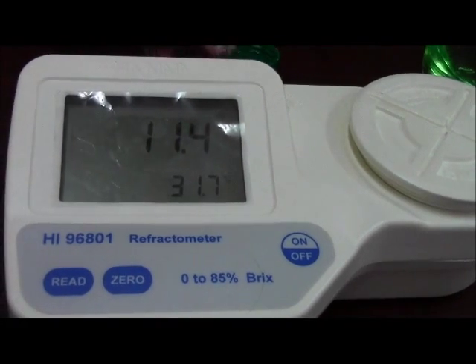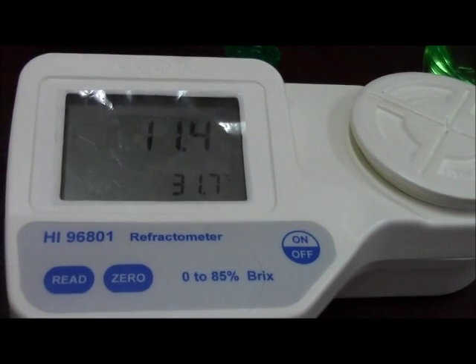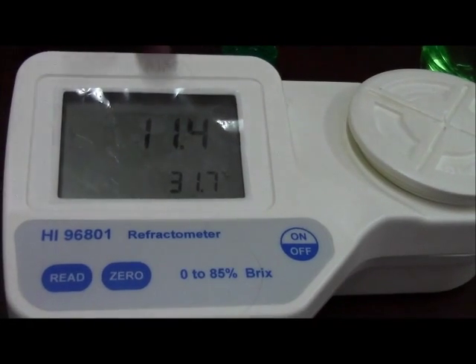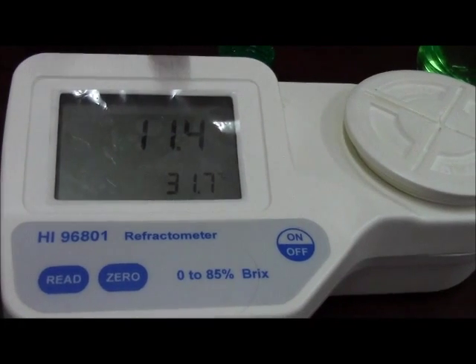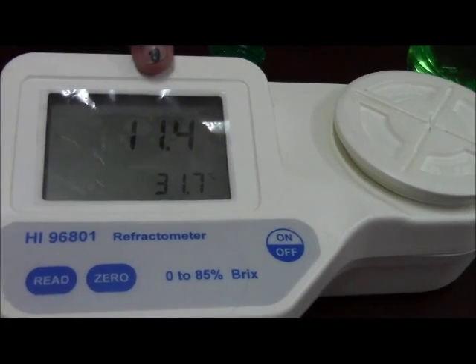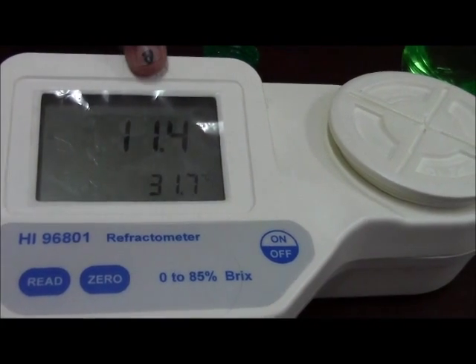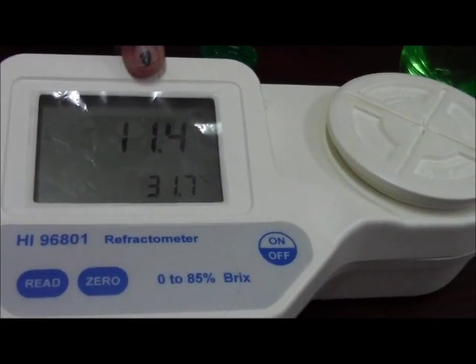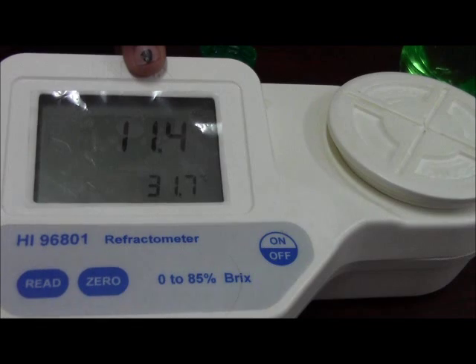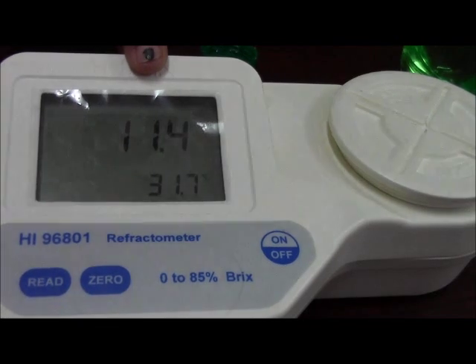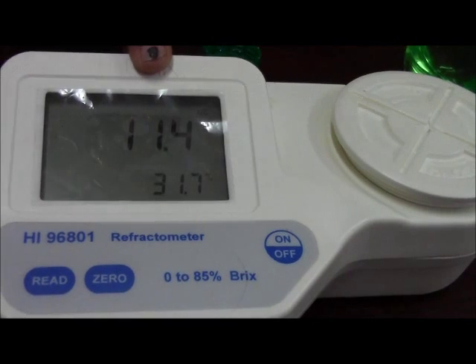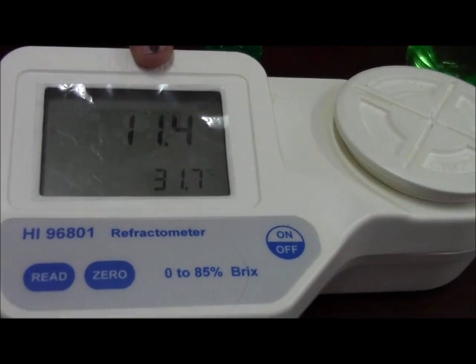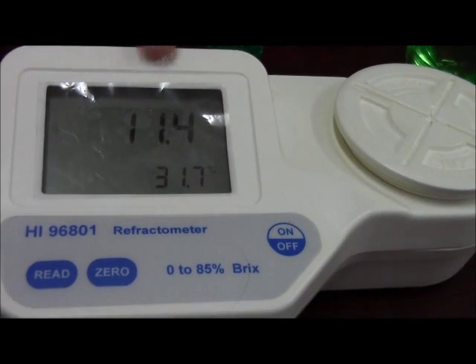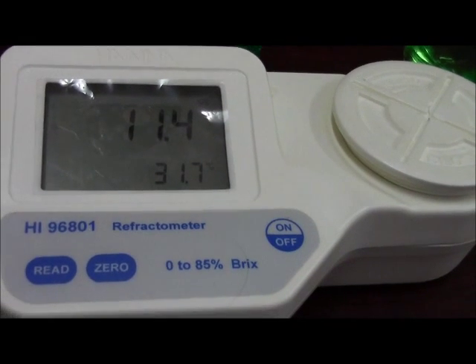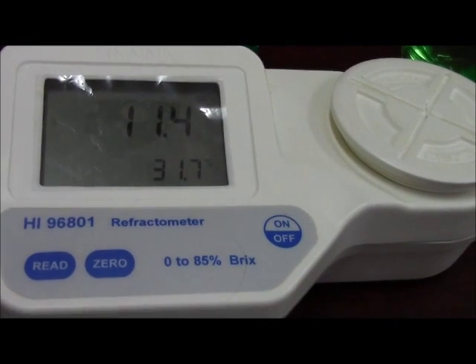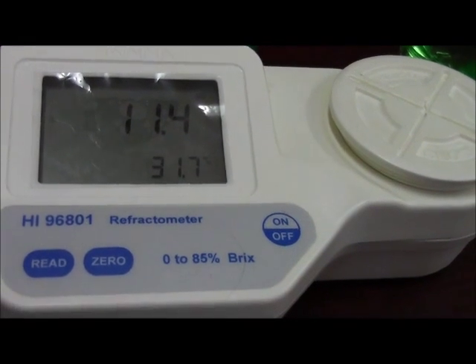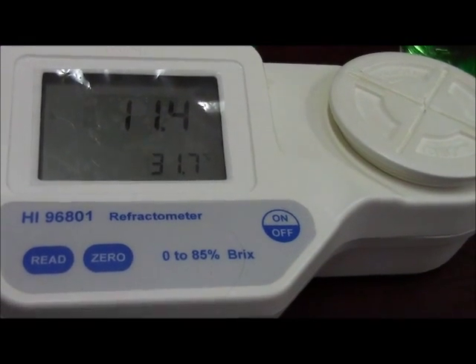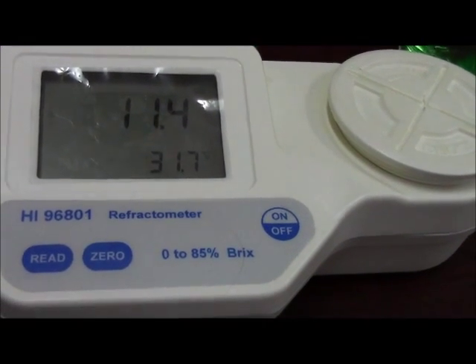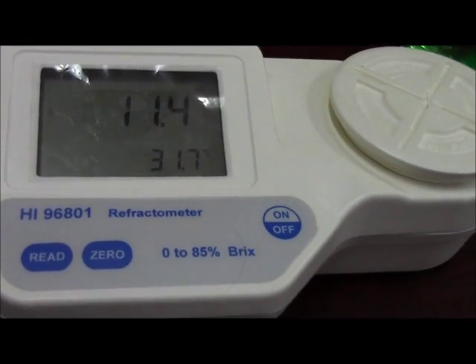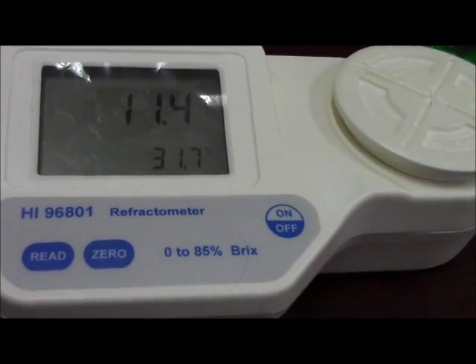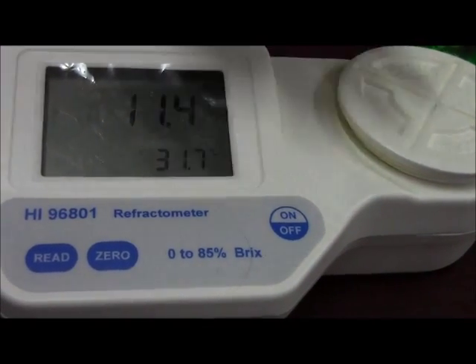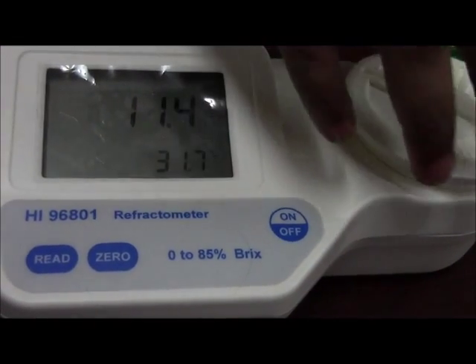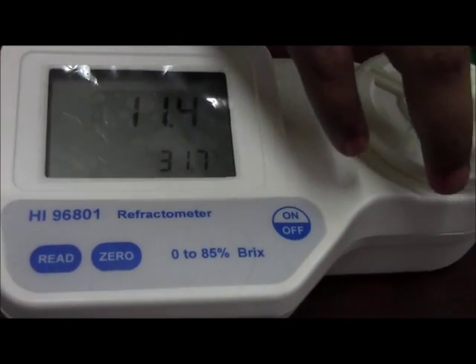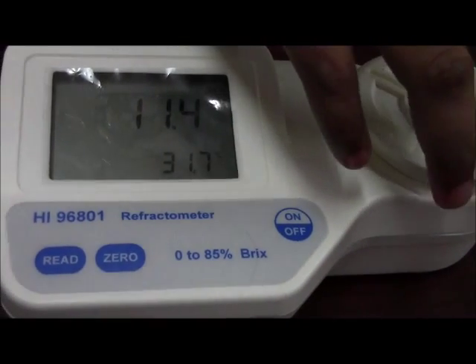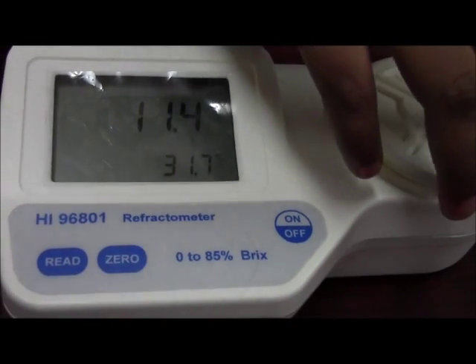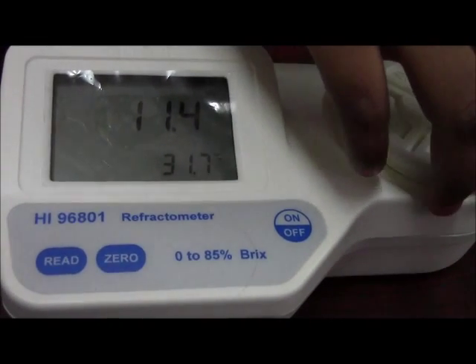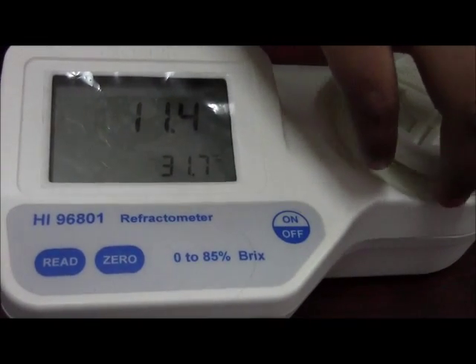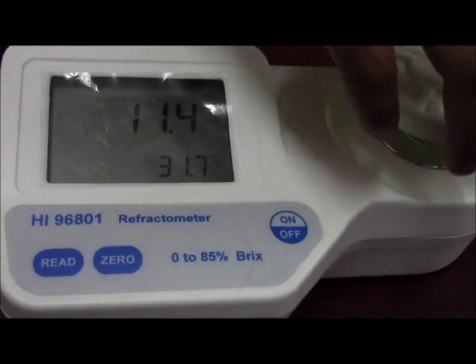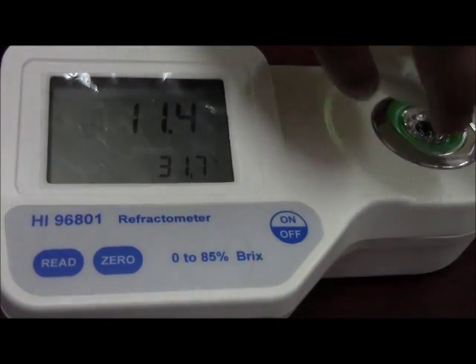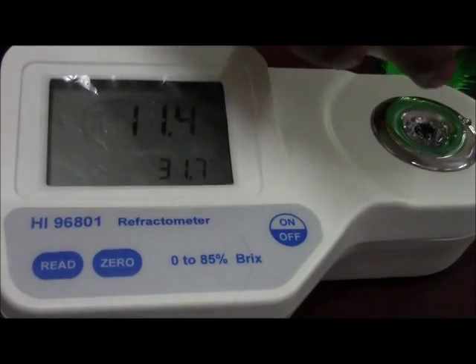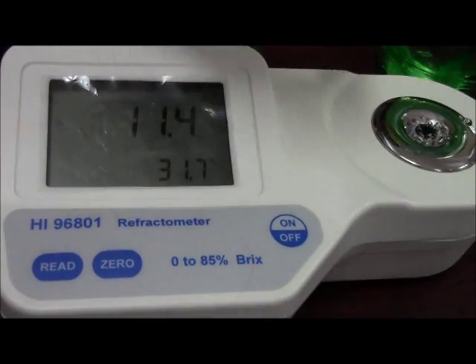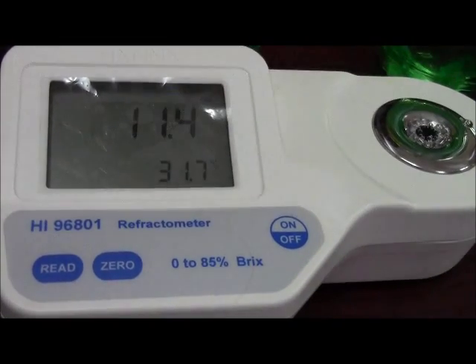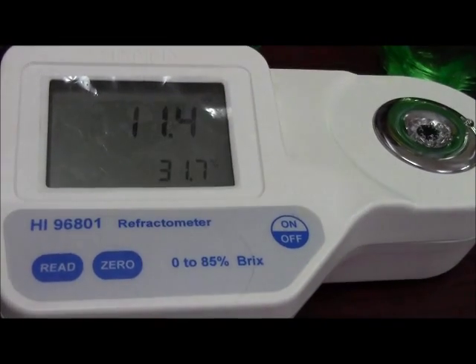It is showing 11.4 as the Brix percentage for 7up.